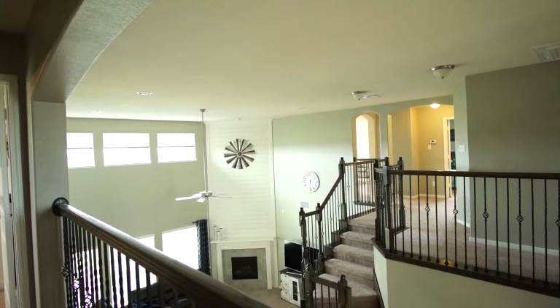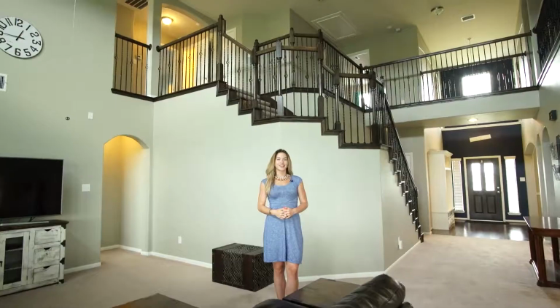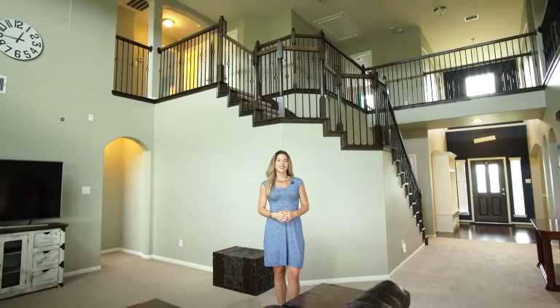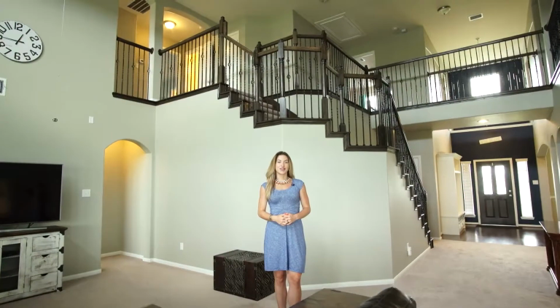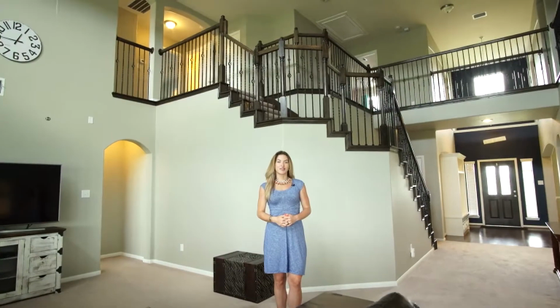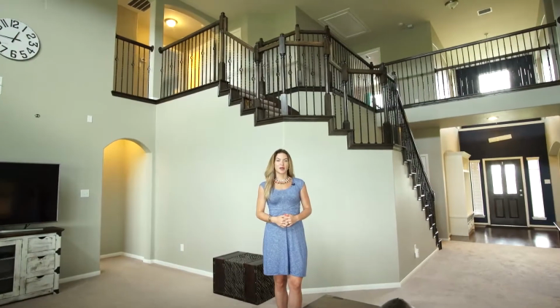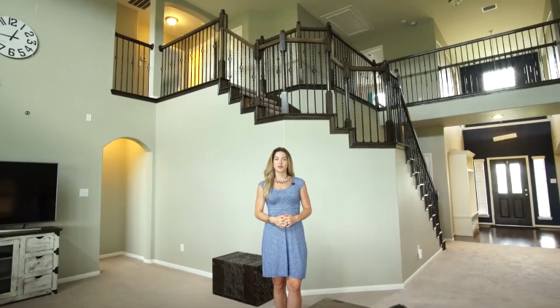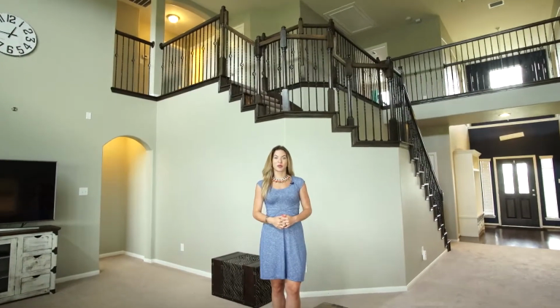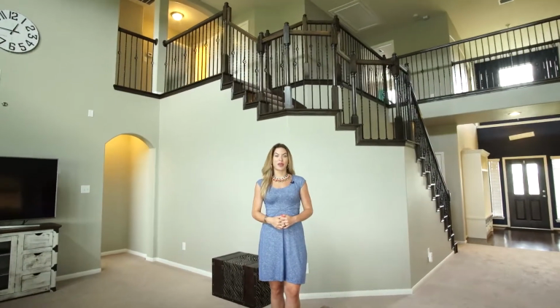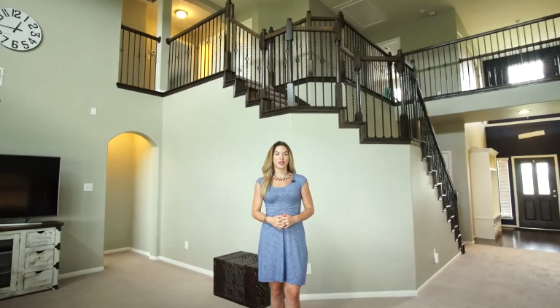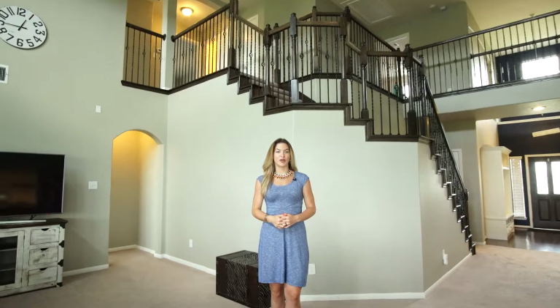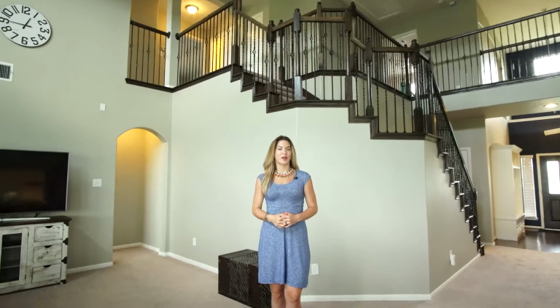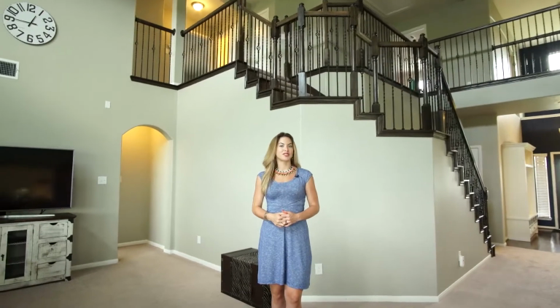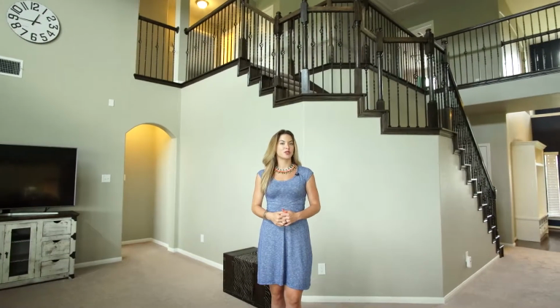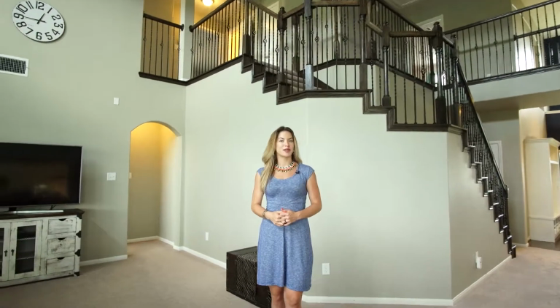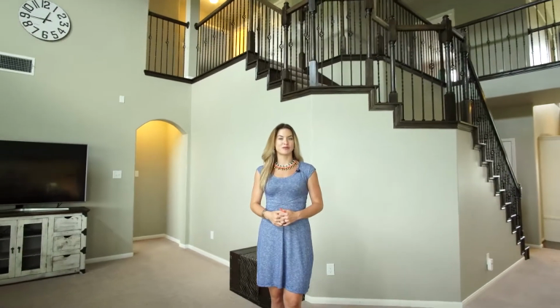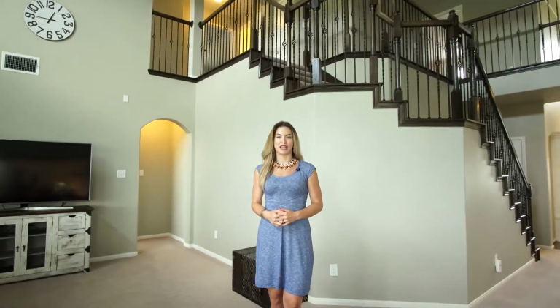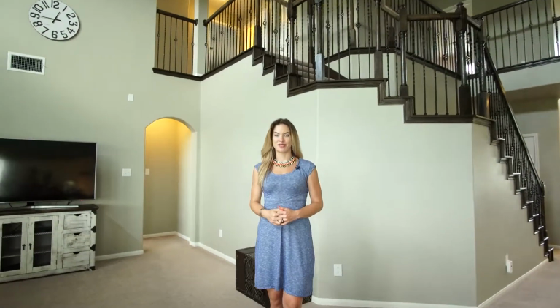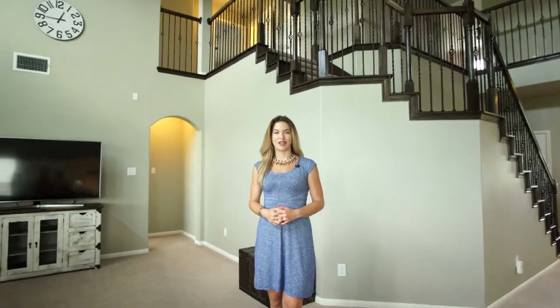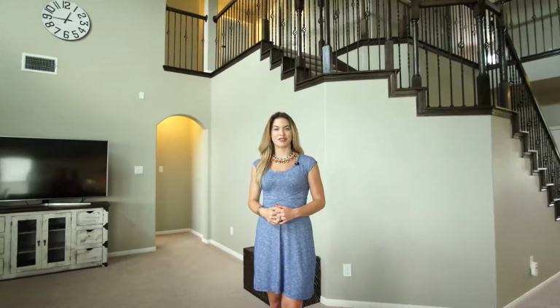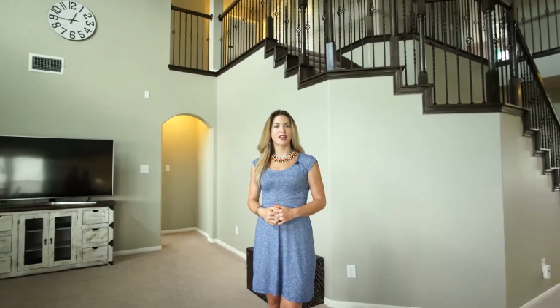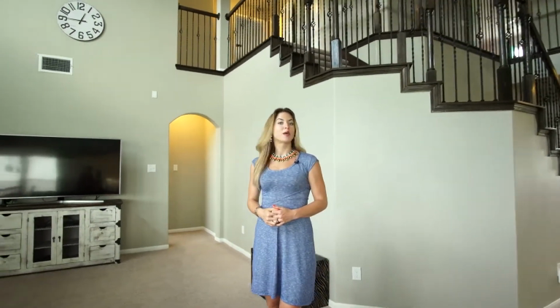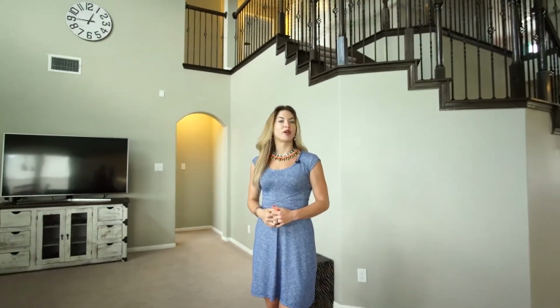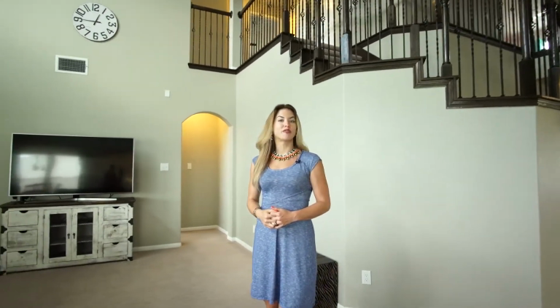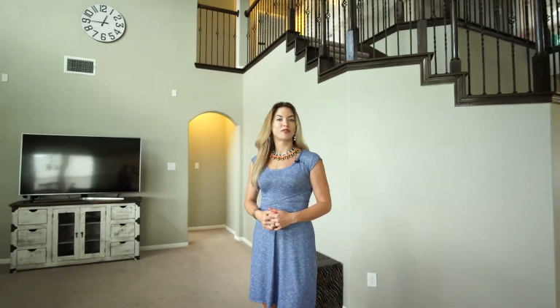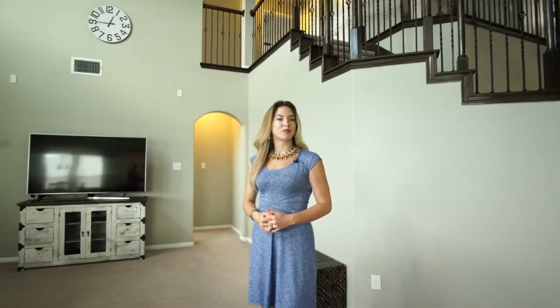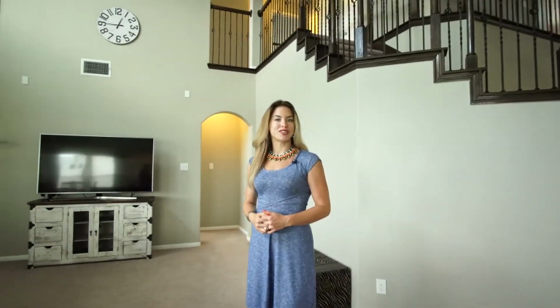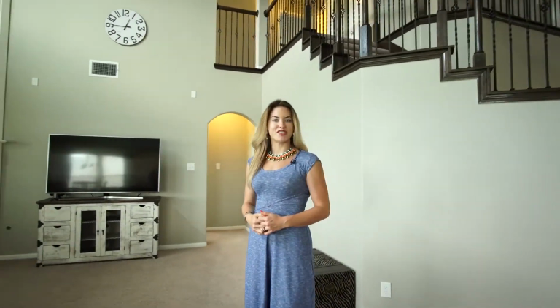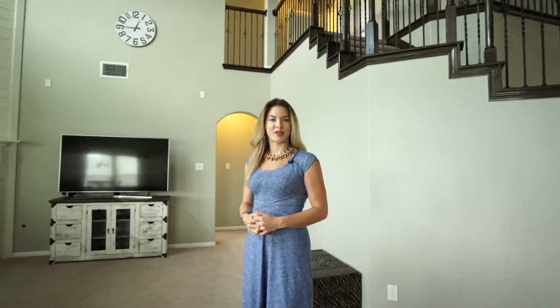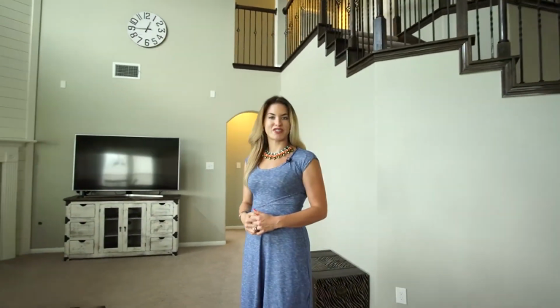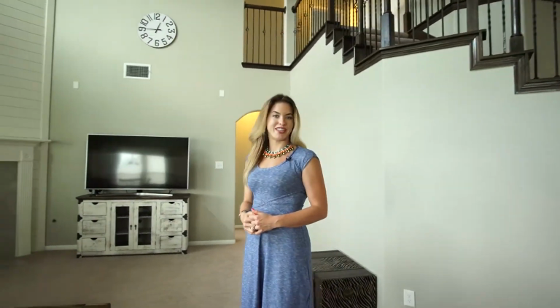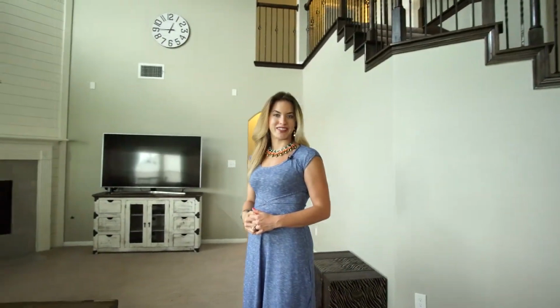This five-bedroom, three-bath home has two bedrooms downstairs, perfect for multi-generation living.